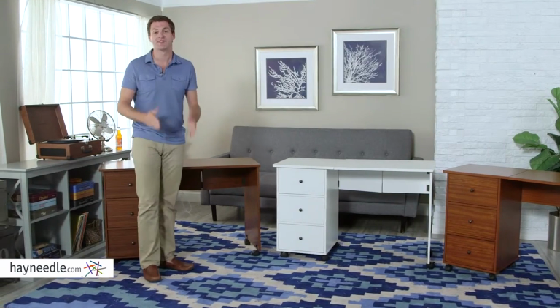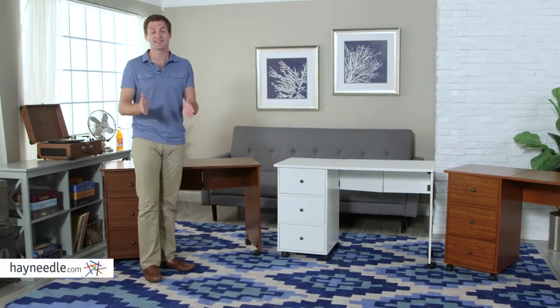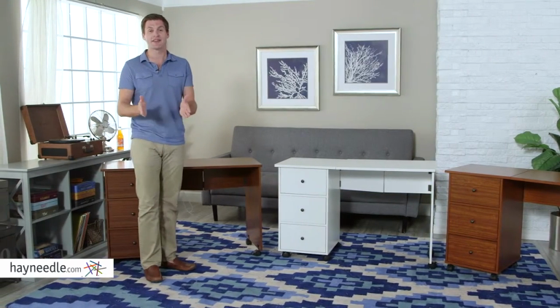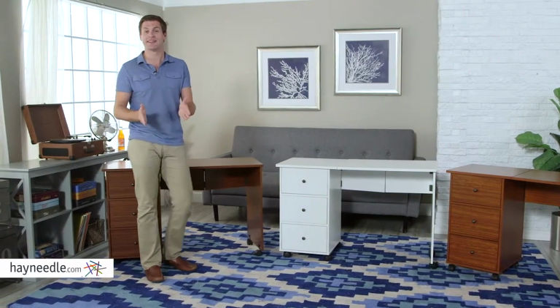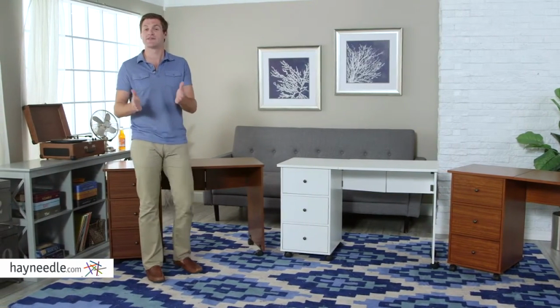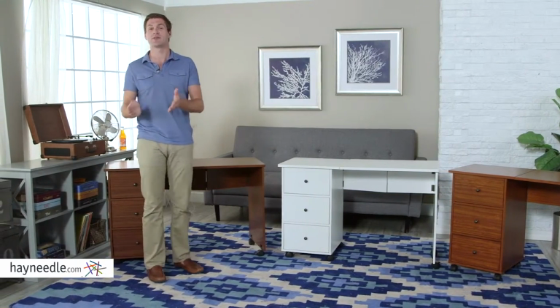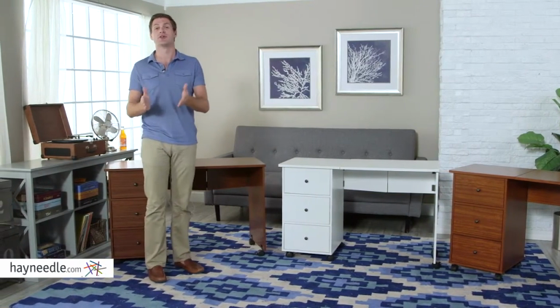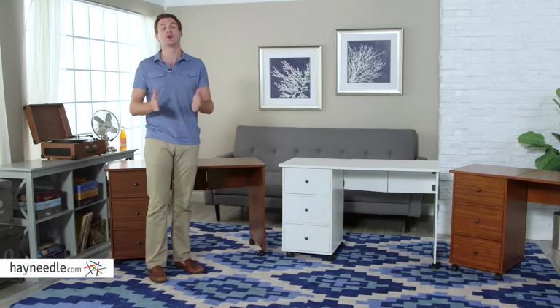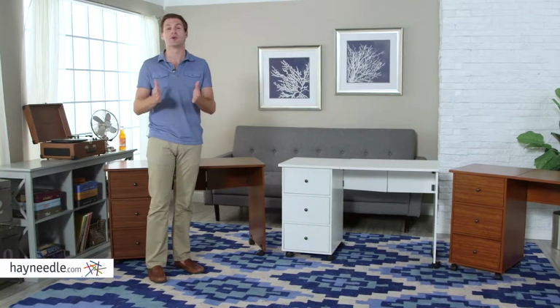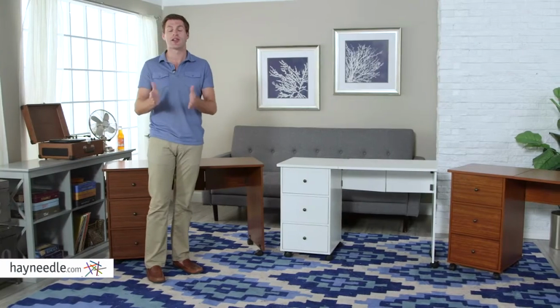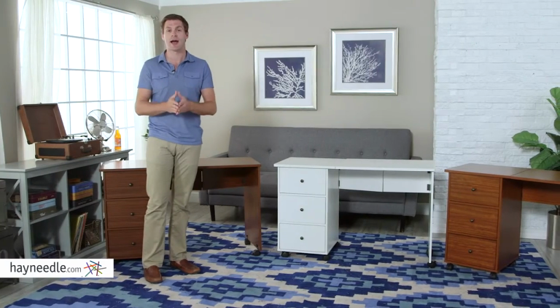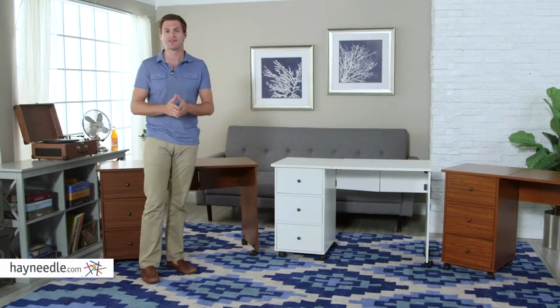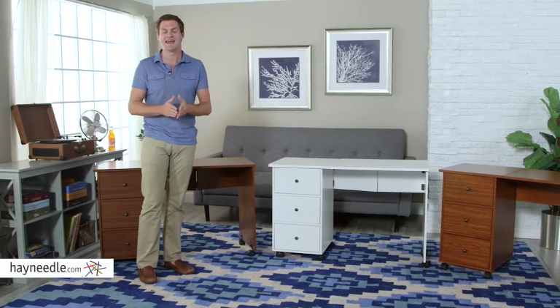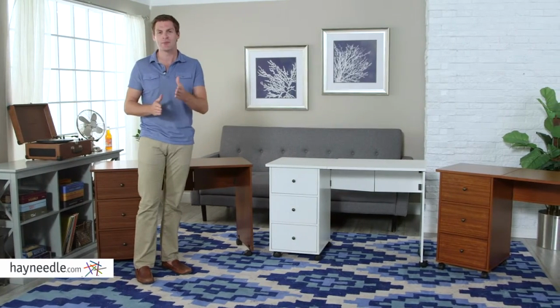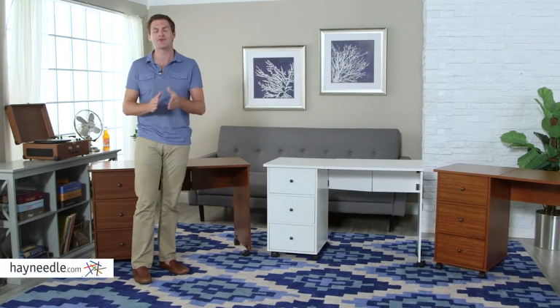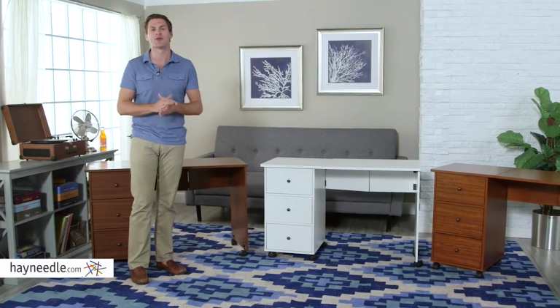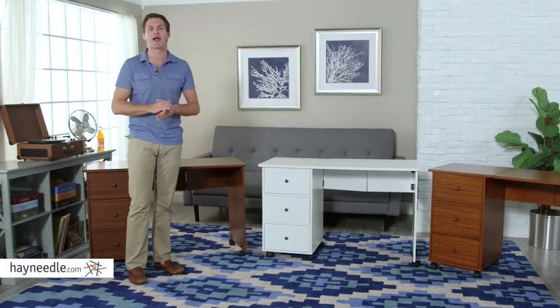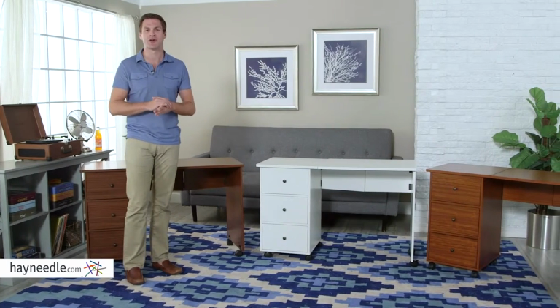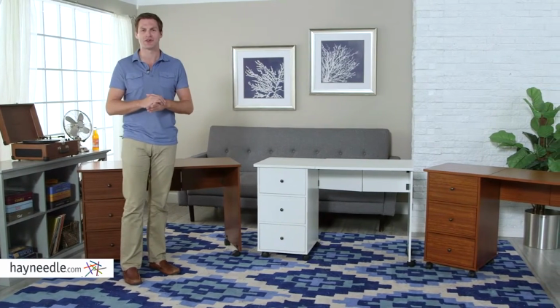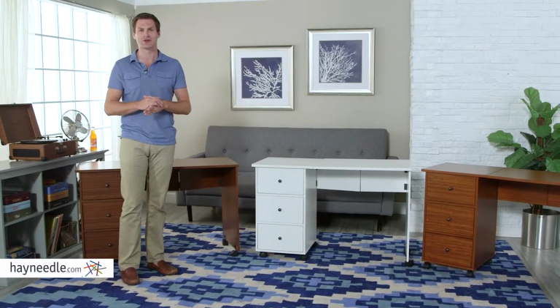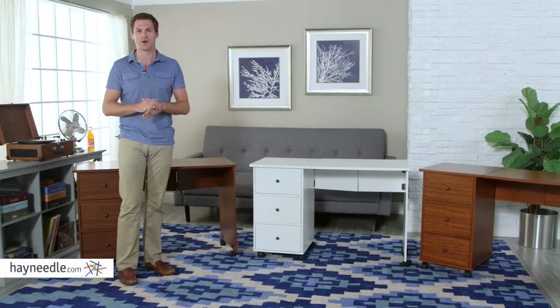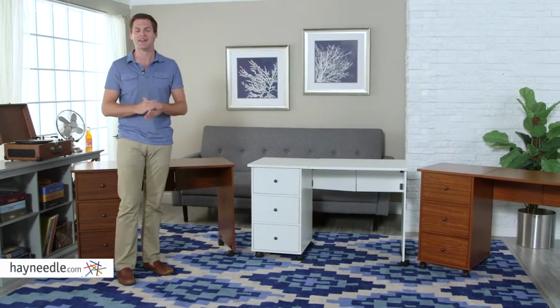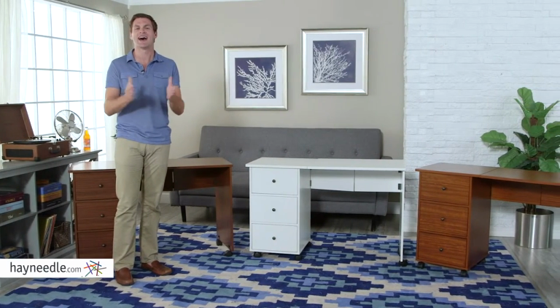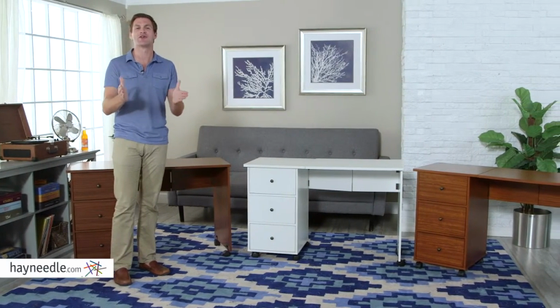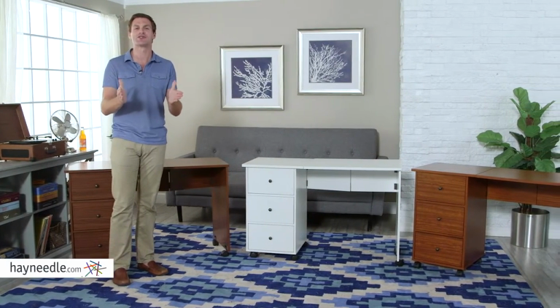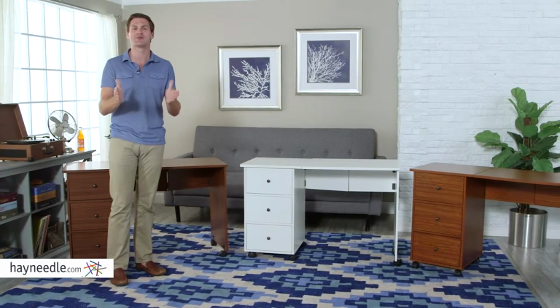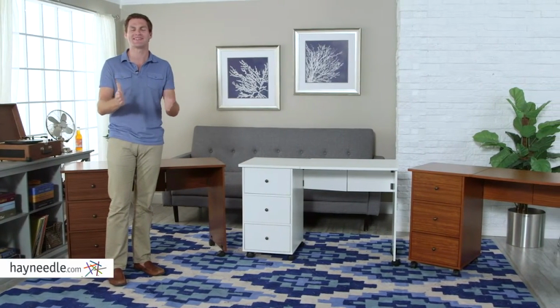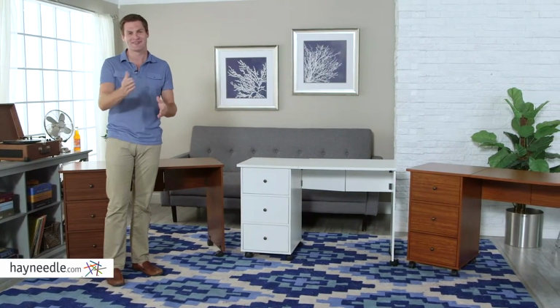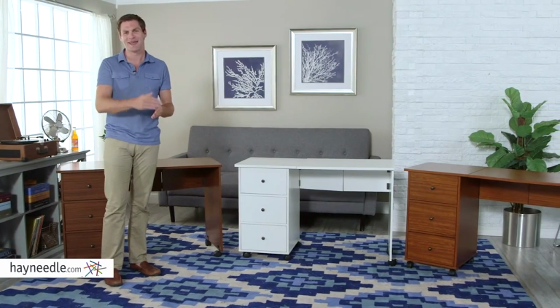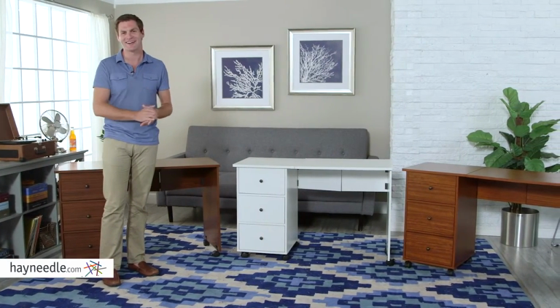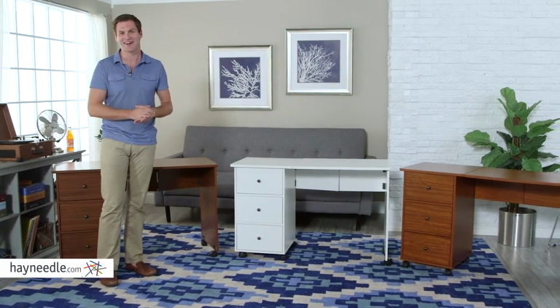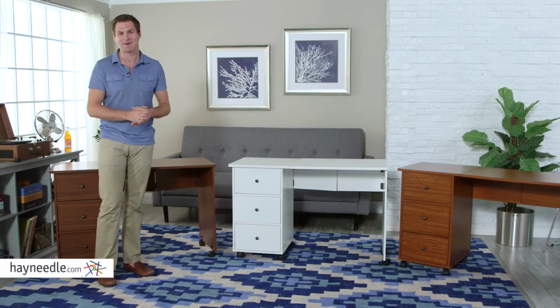Not to mention, it's available in multiple color options, helping you find the right one for your decor. Another versatile piece from Hayneedle.com.